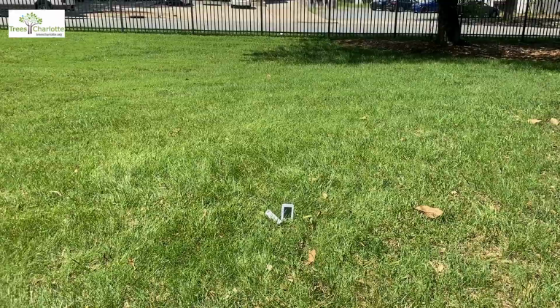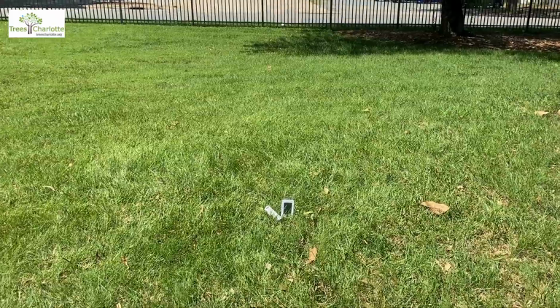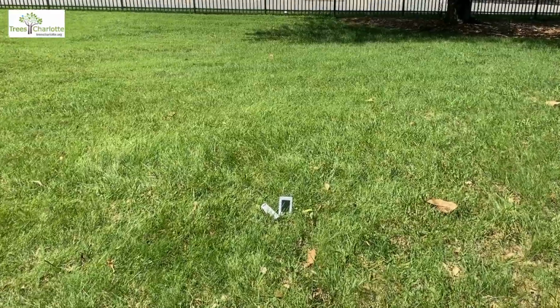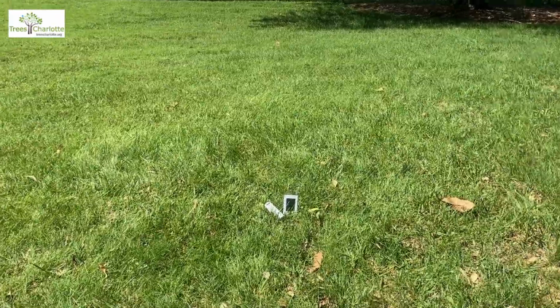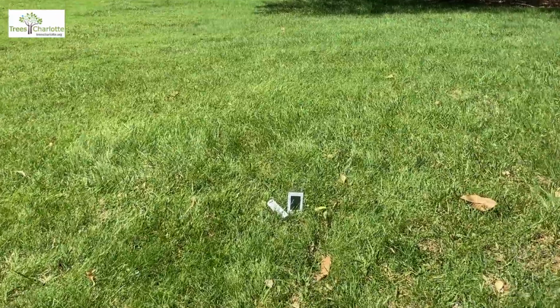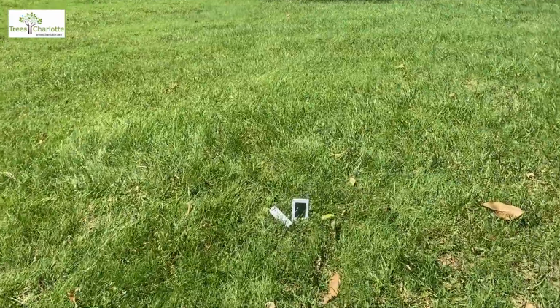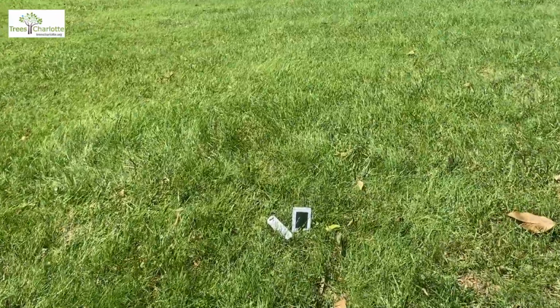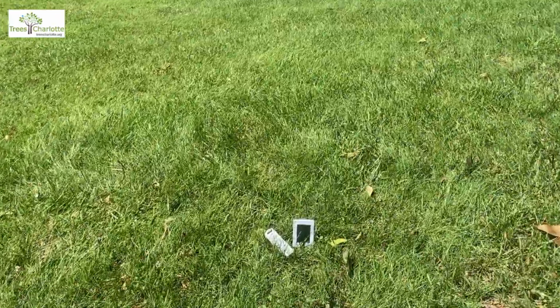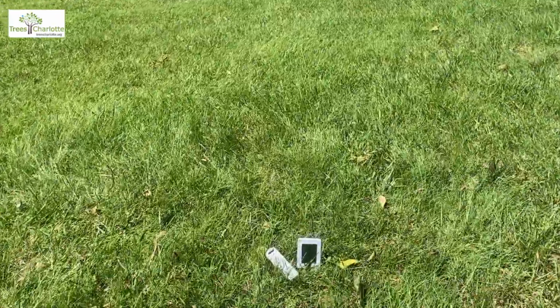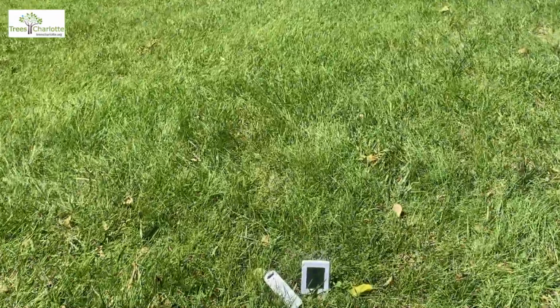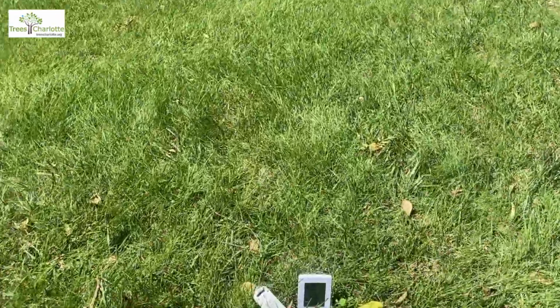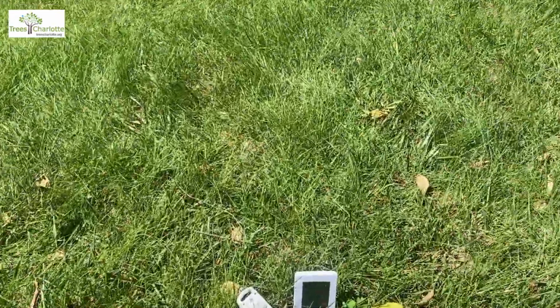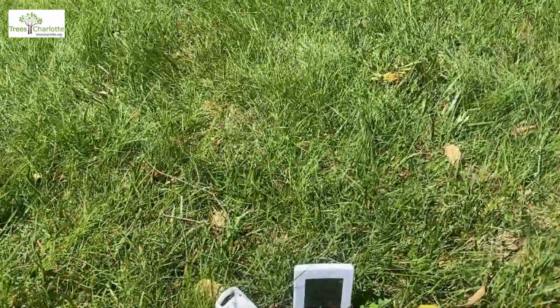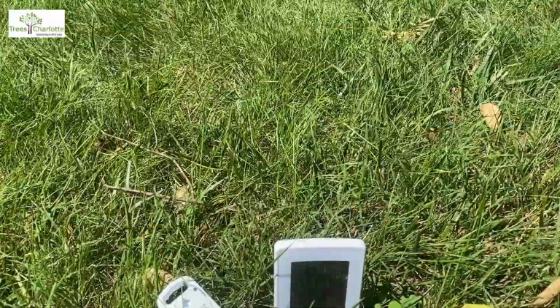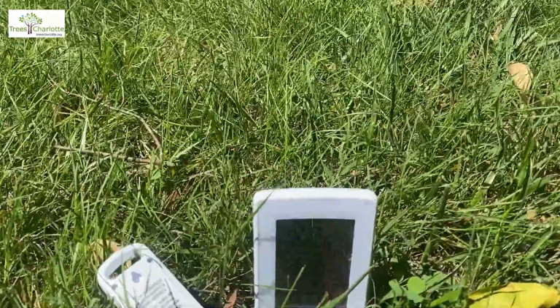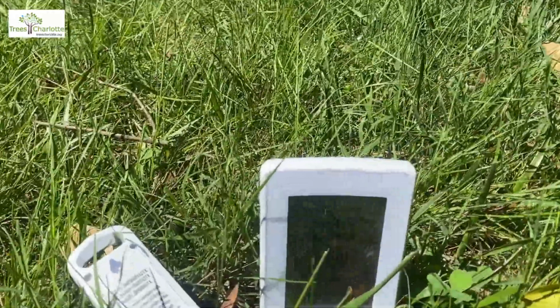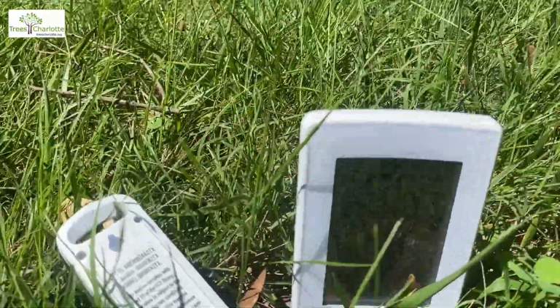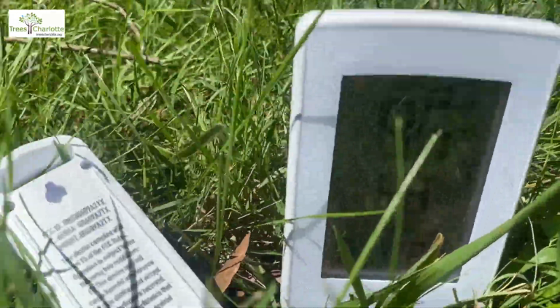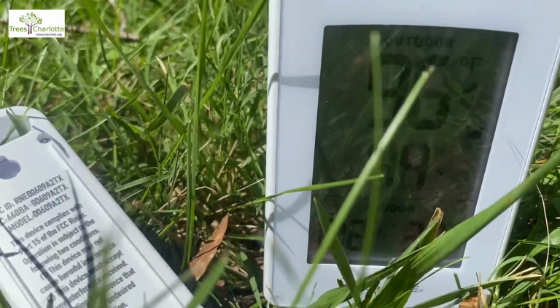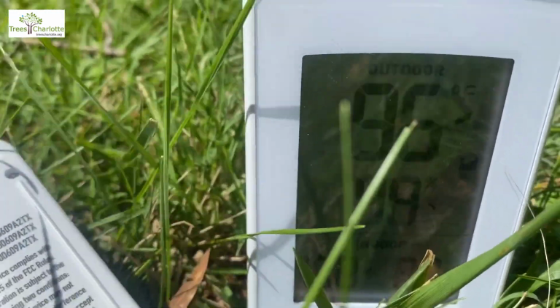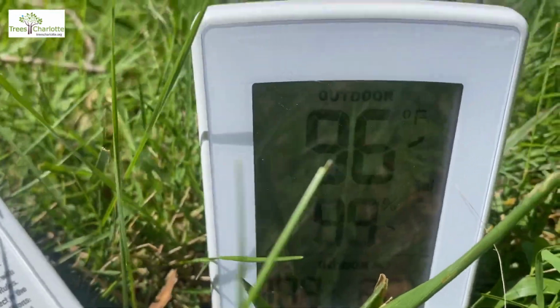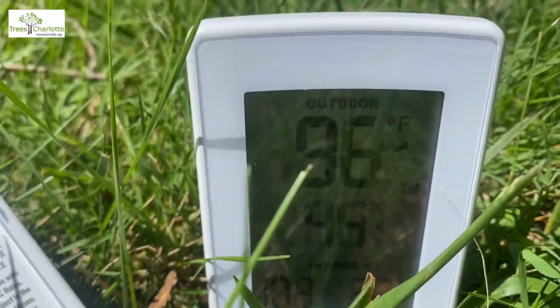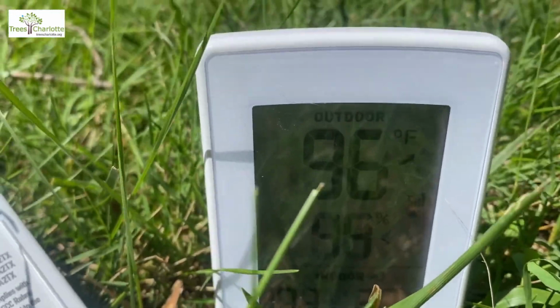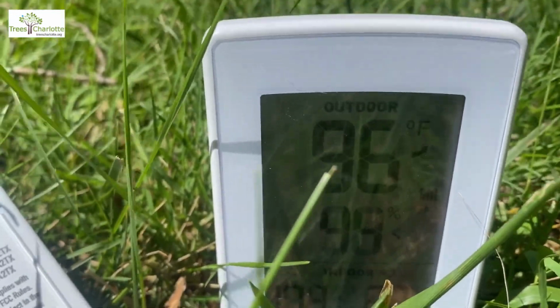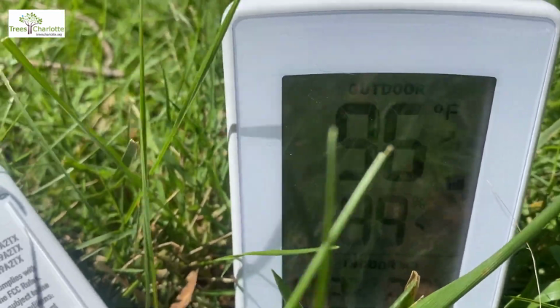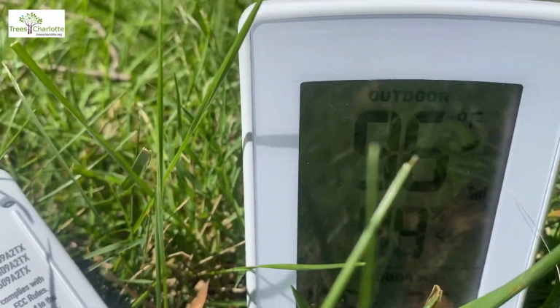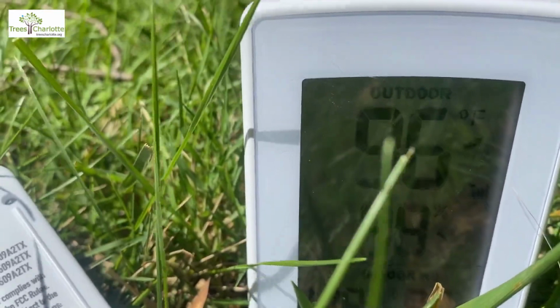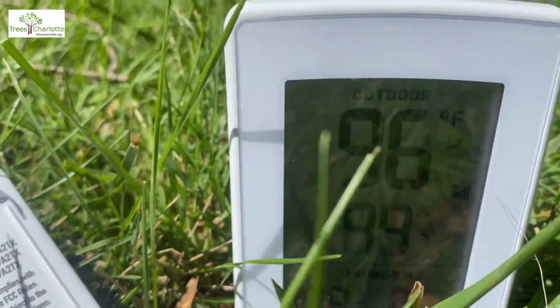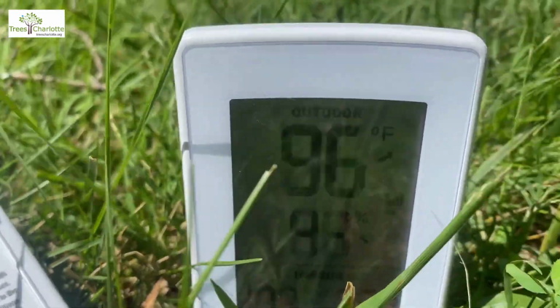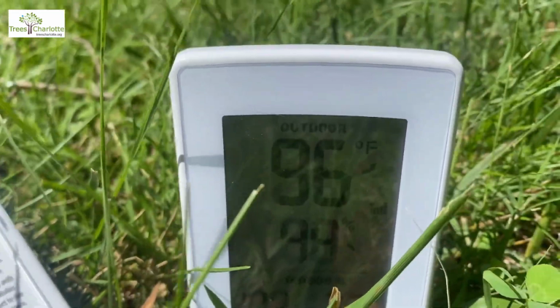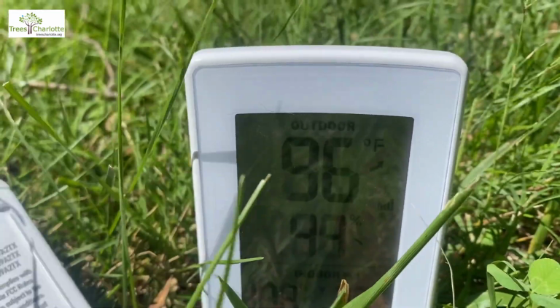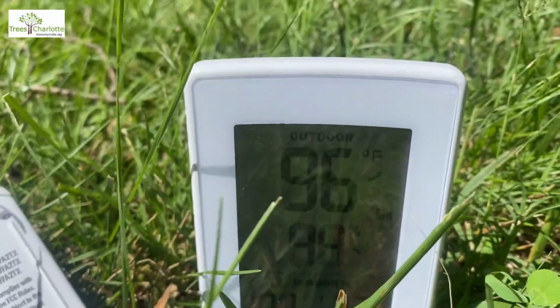Okay, so now let's come back outside and check. It is 96 degrees. That is absolutely brutal.